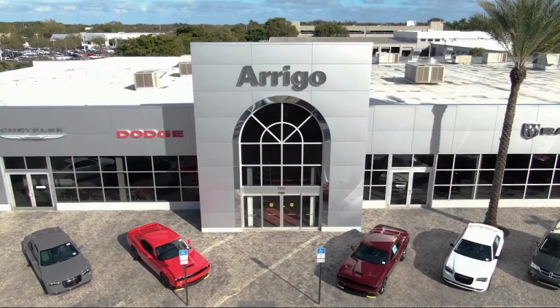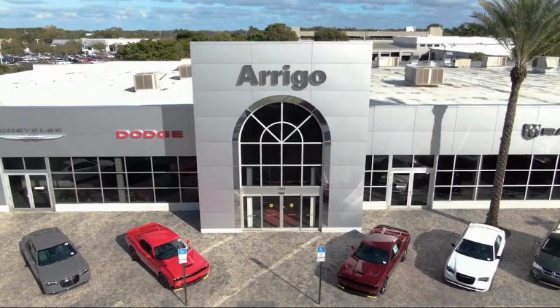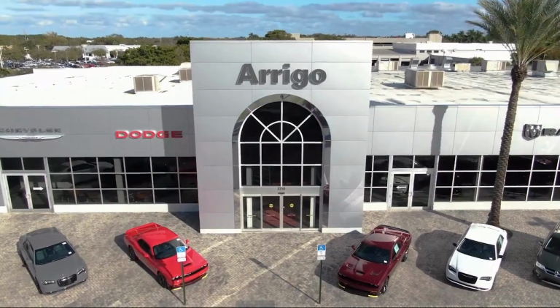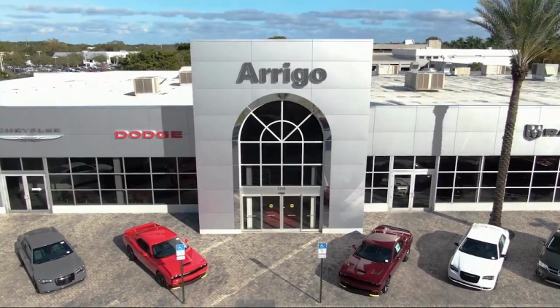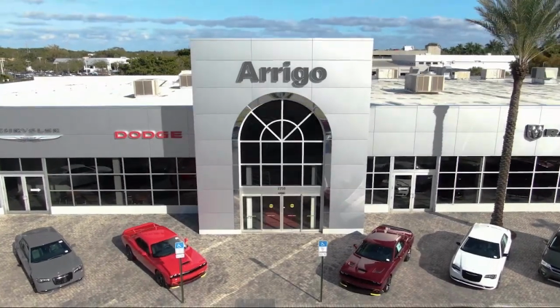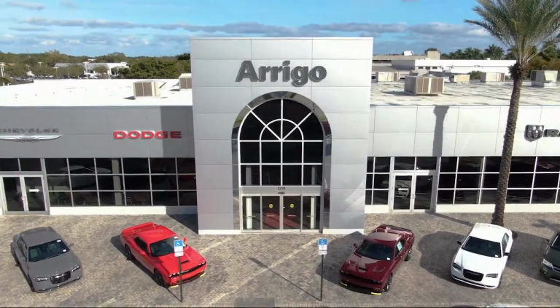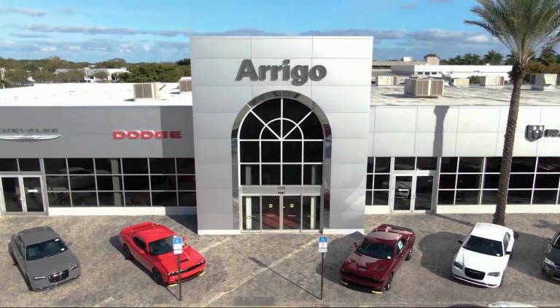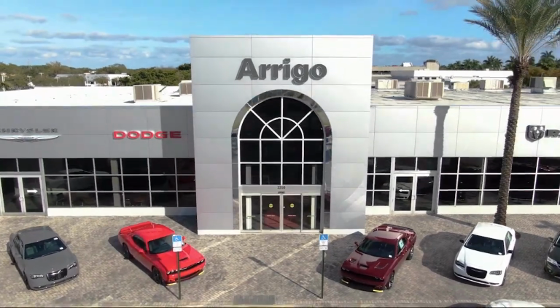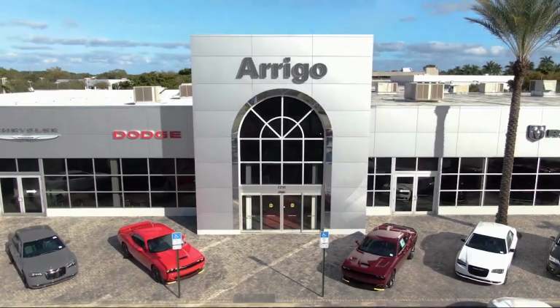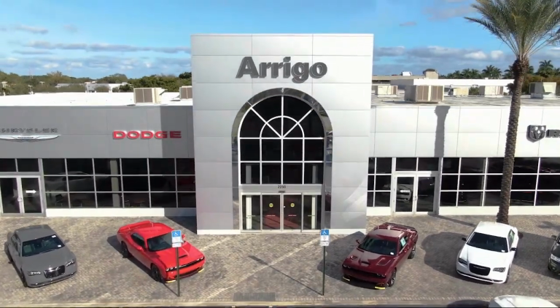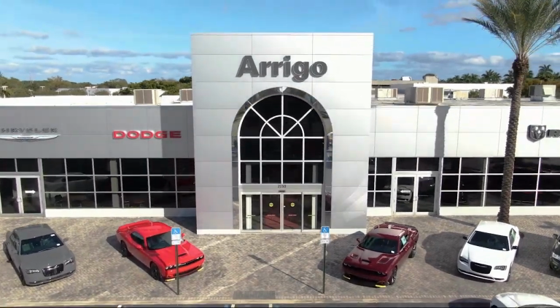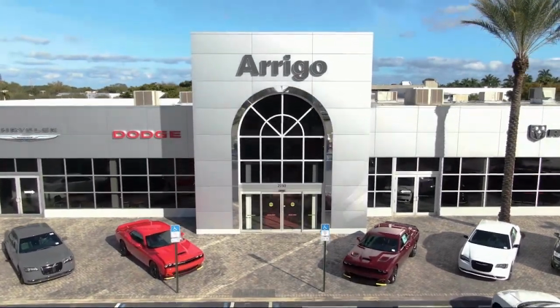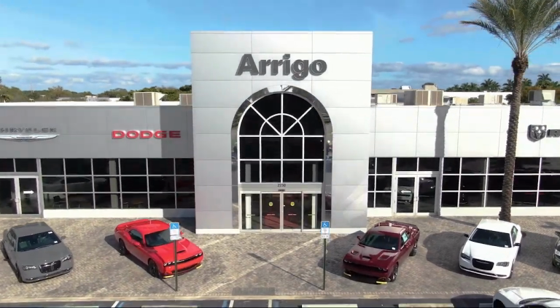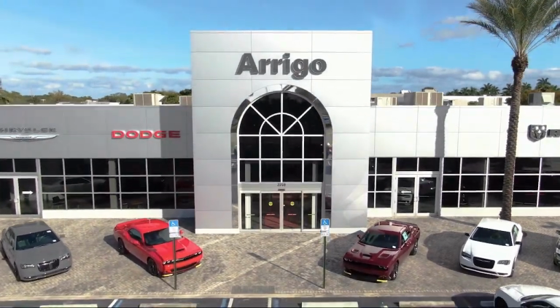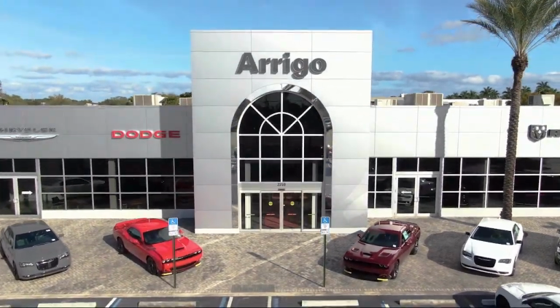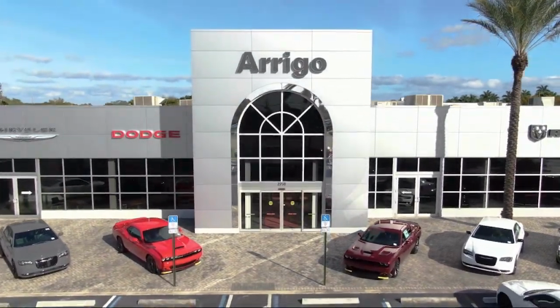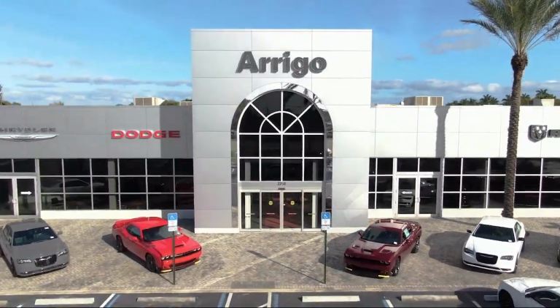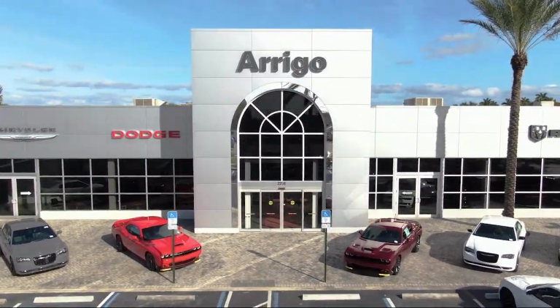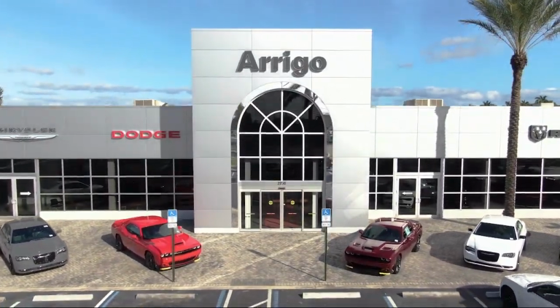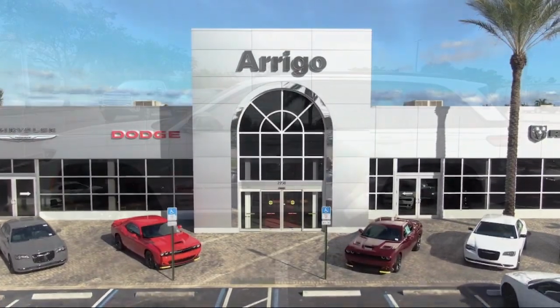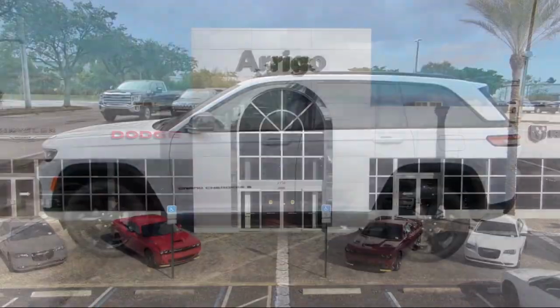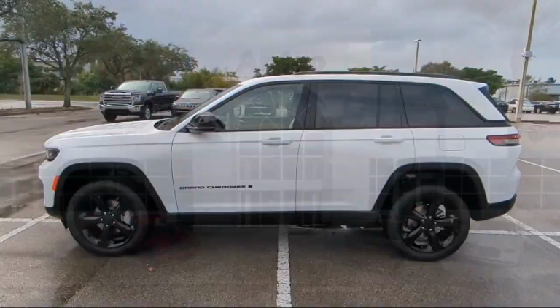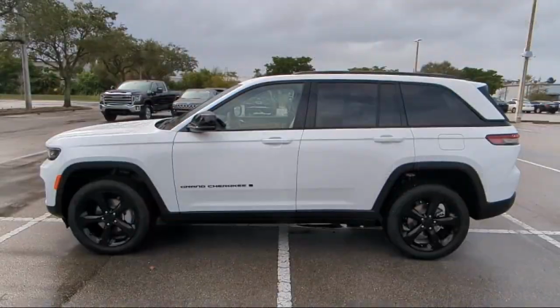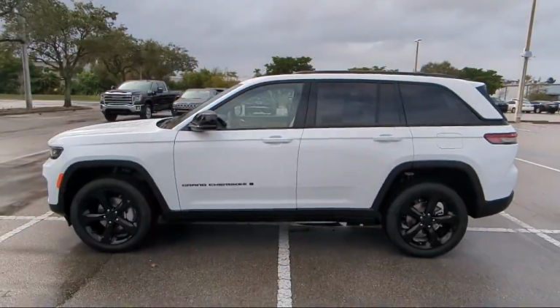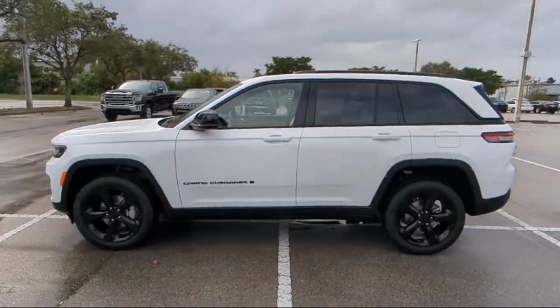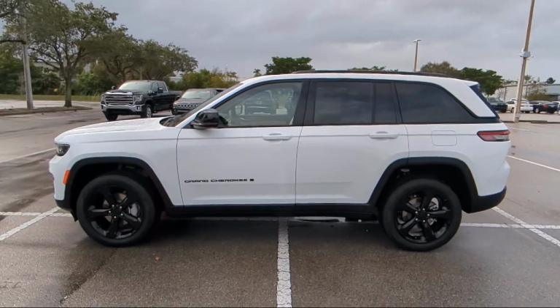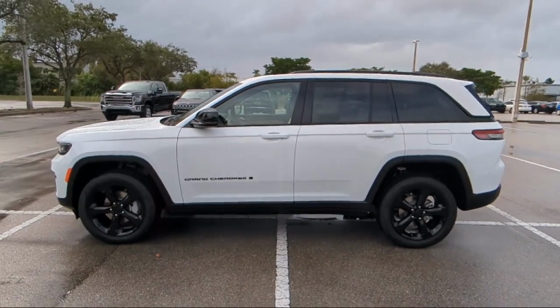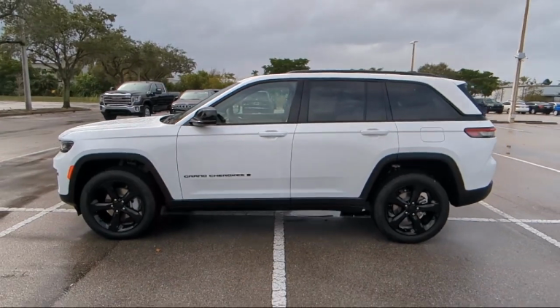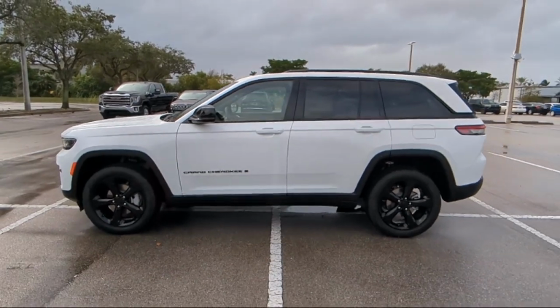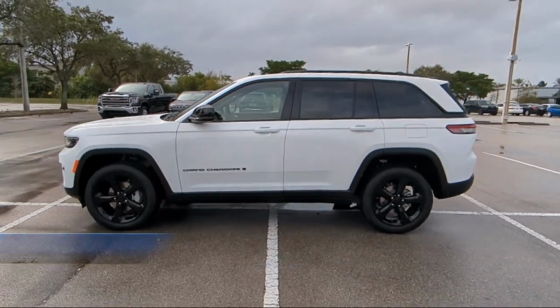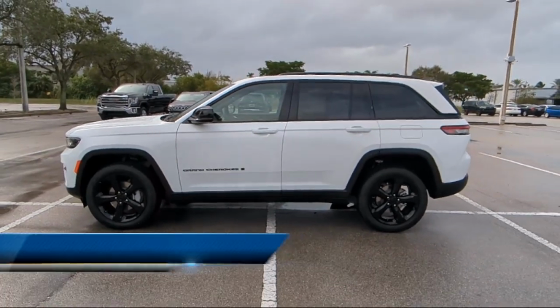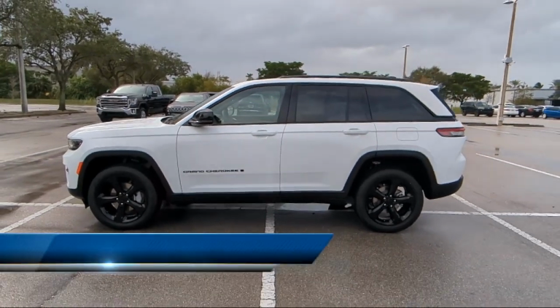Welcome to Arrigo Chrysler Dodge Jeep Ram Margate. Here's a look at another one of our great vehicles for sale.